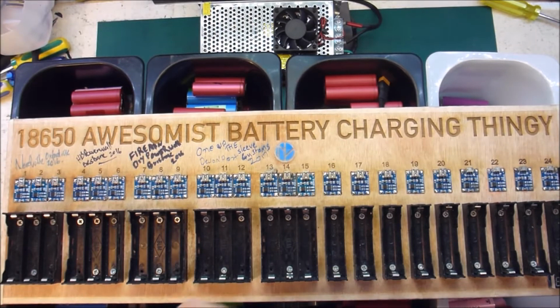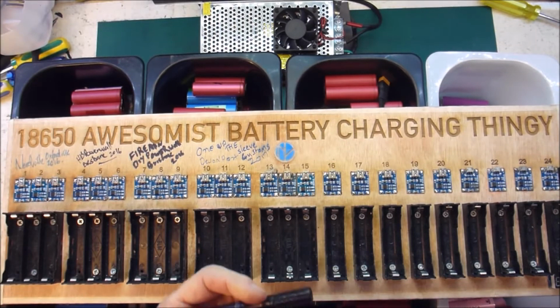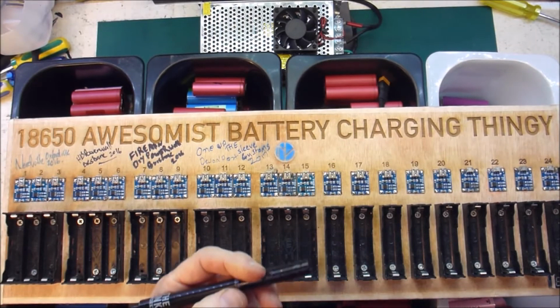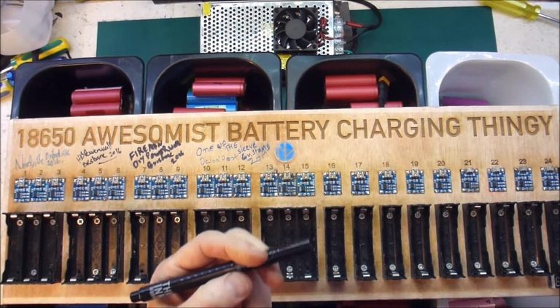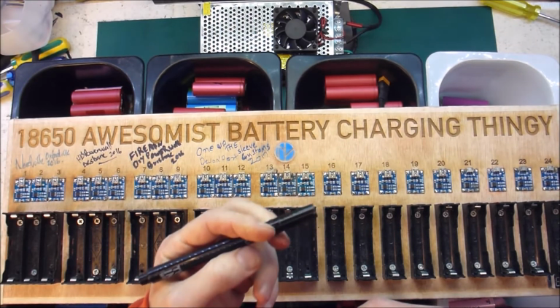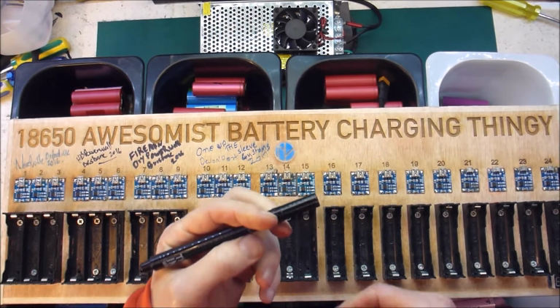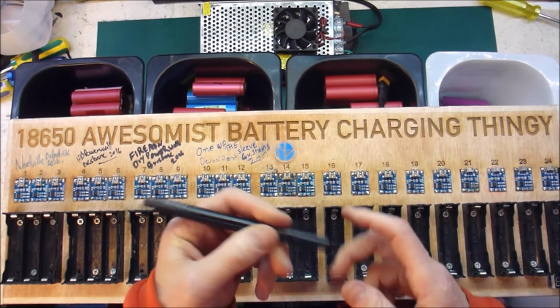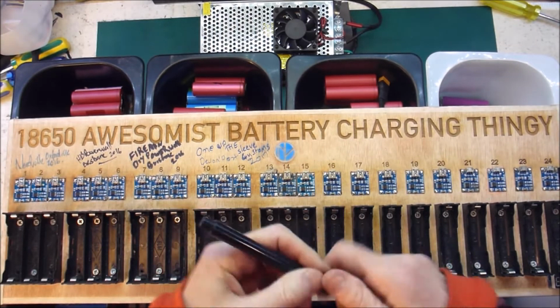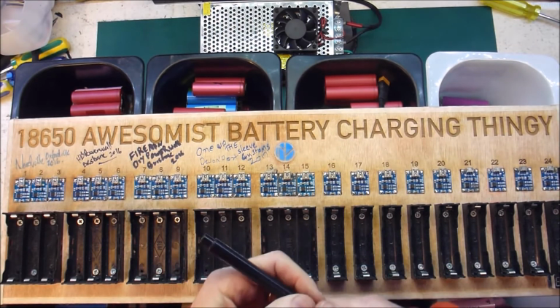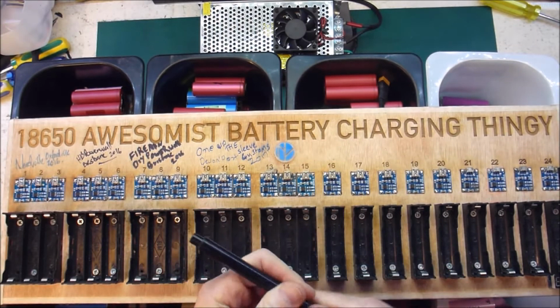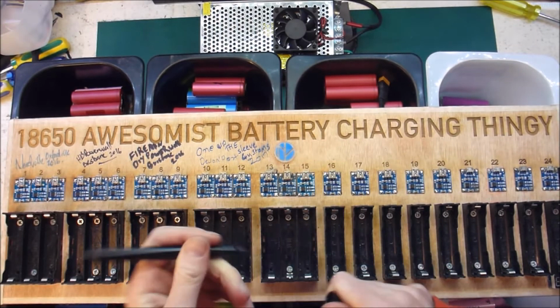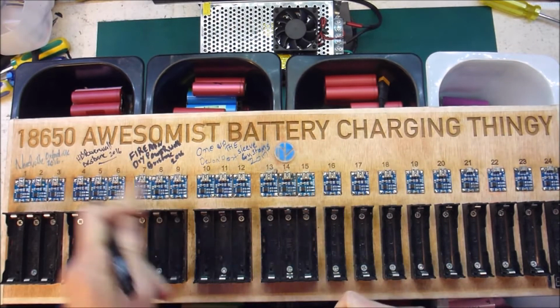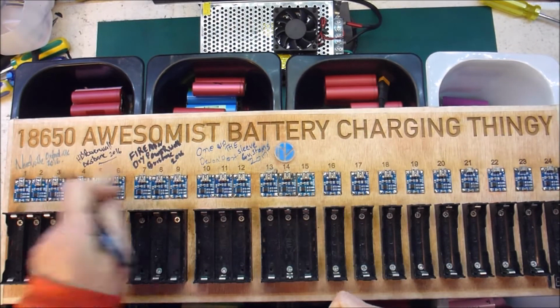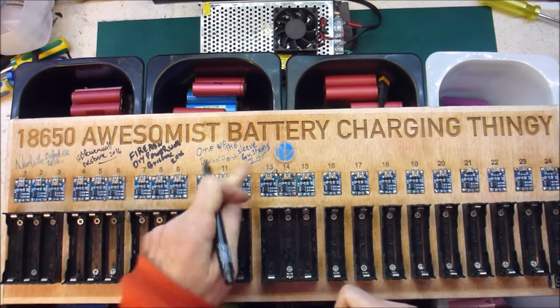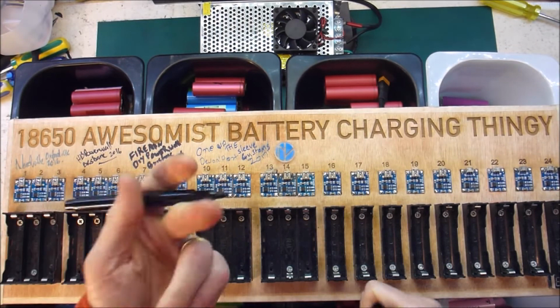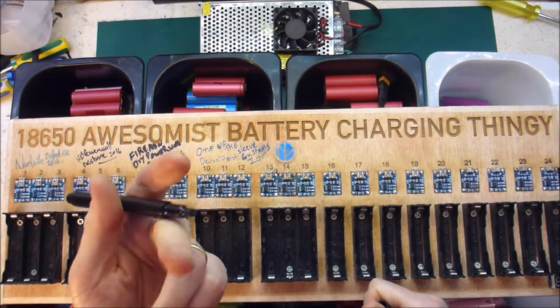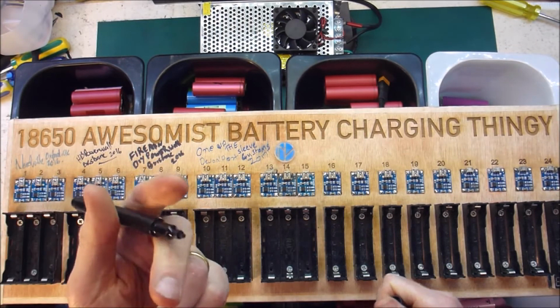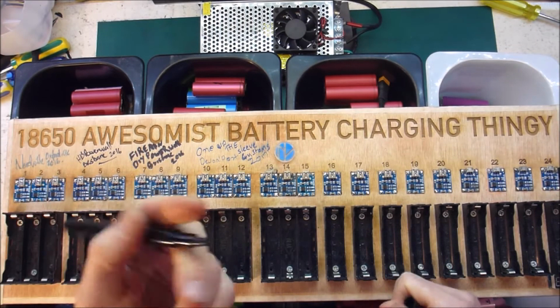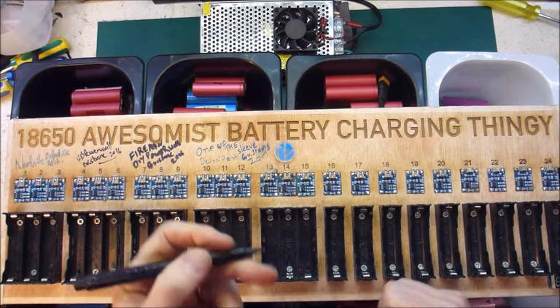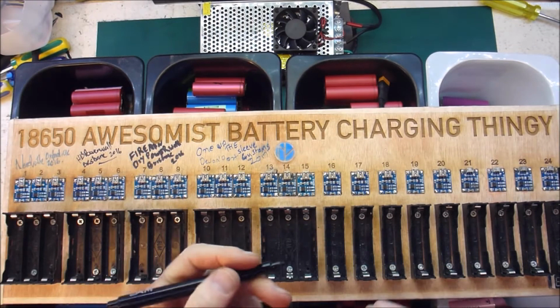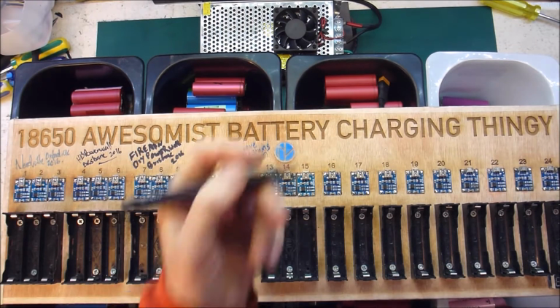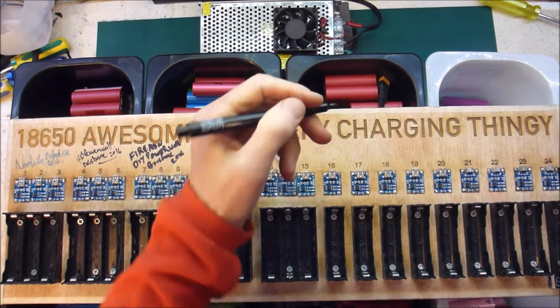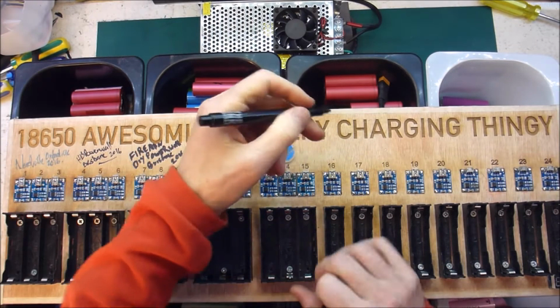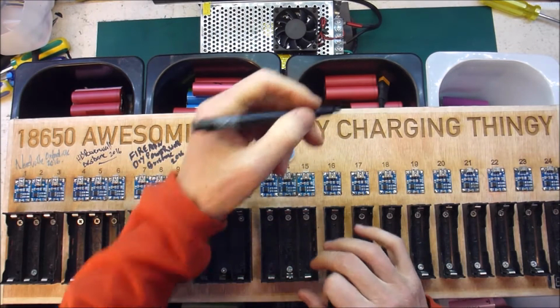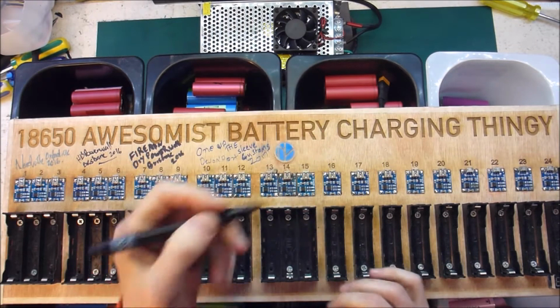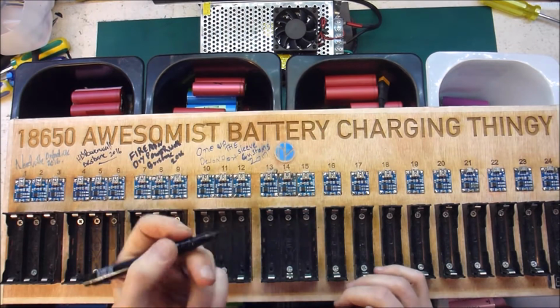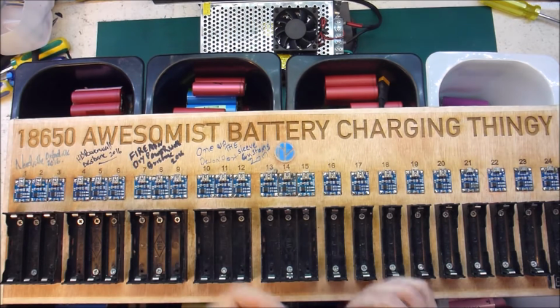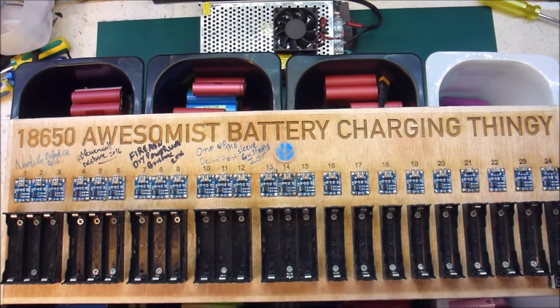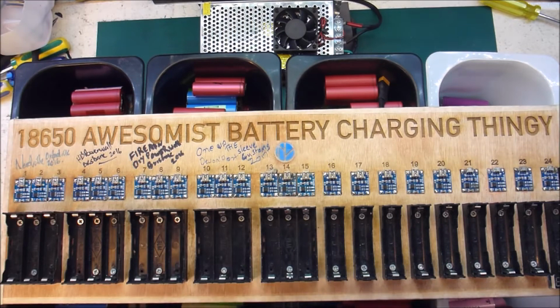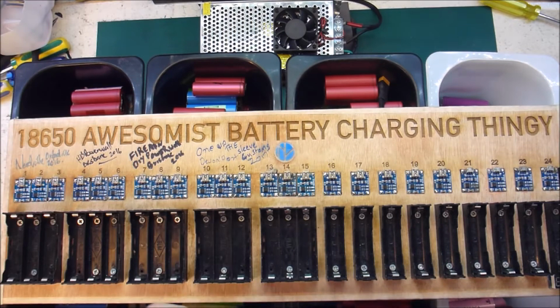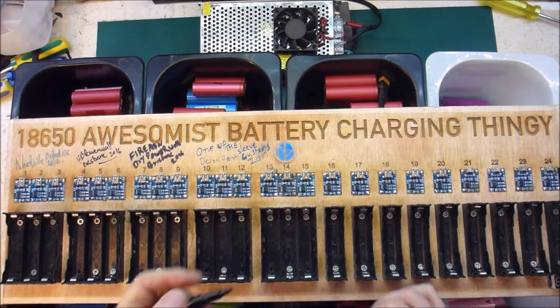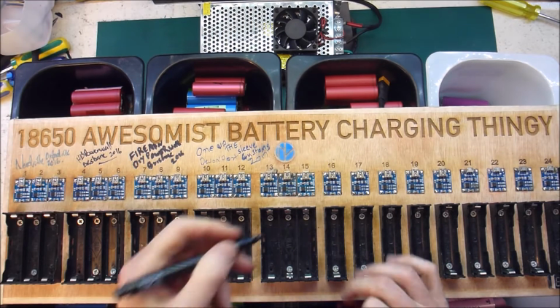But before I do that I need to sign it. Try not to screw this up.